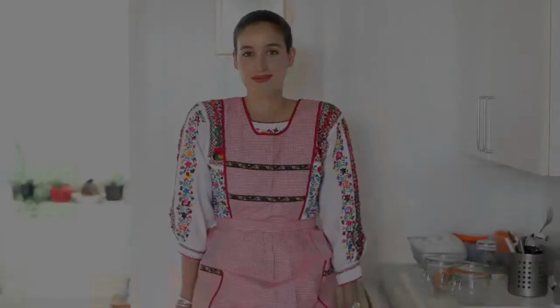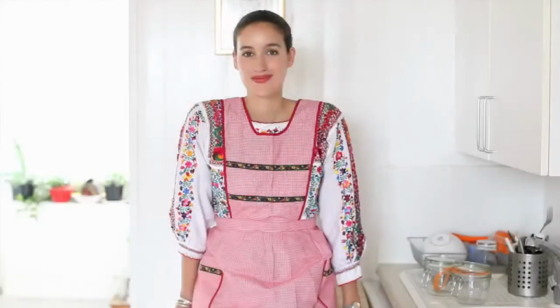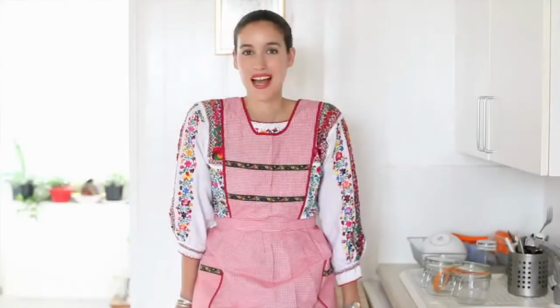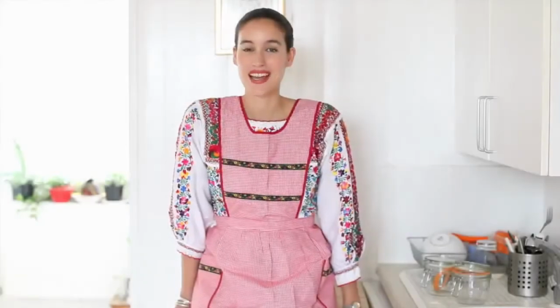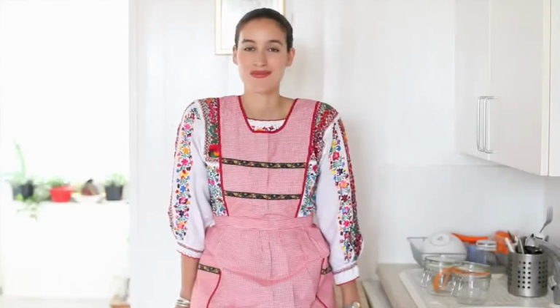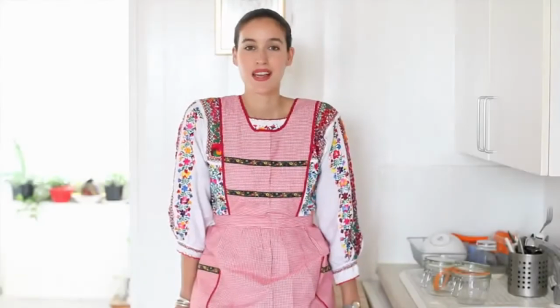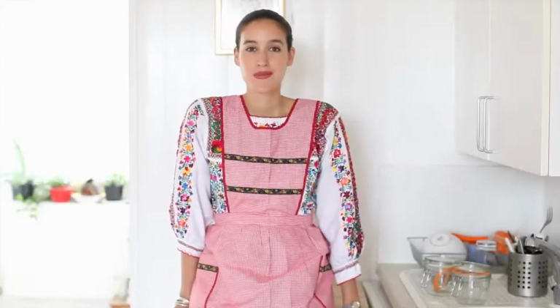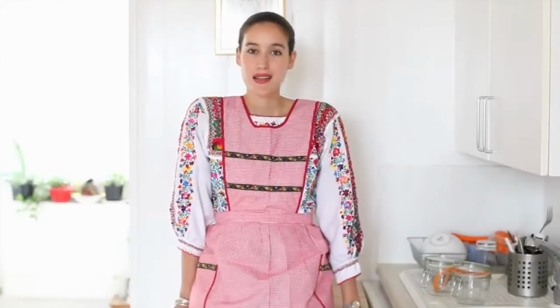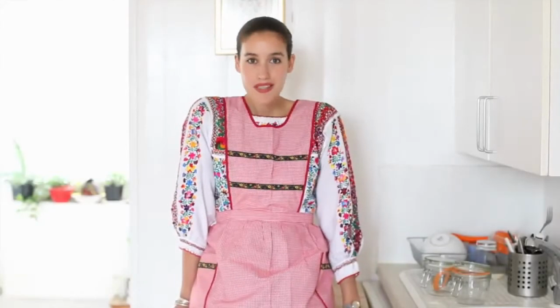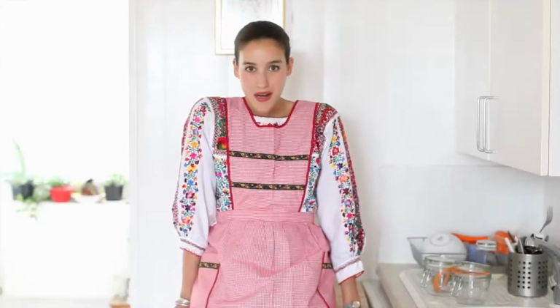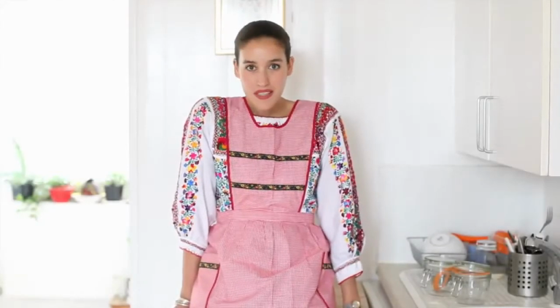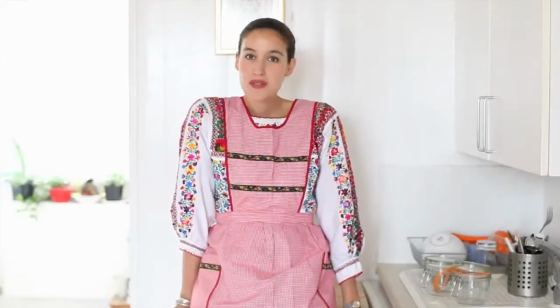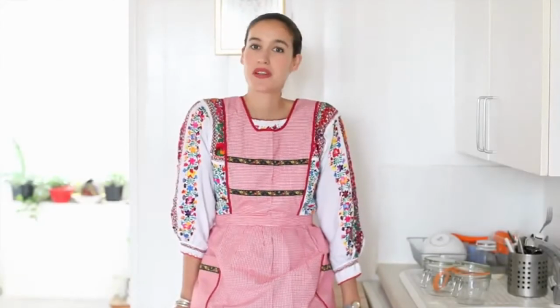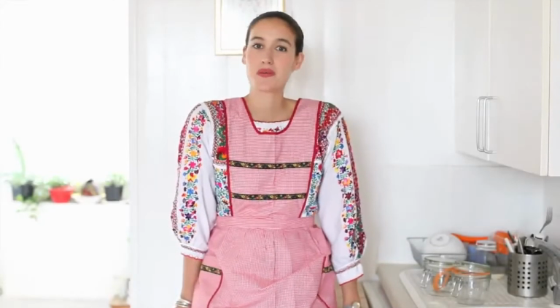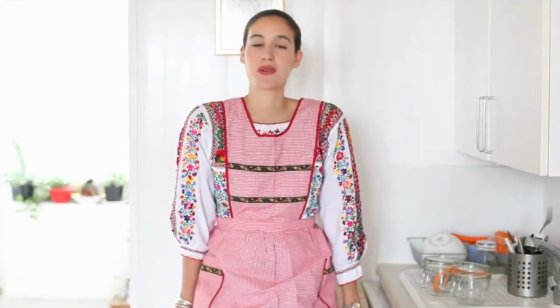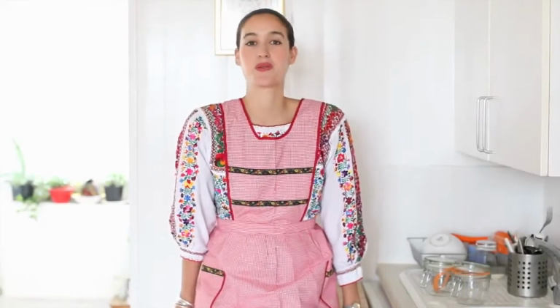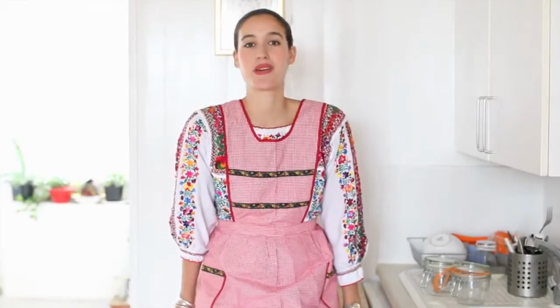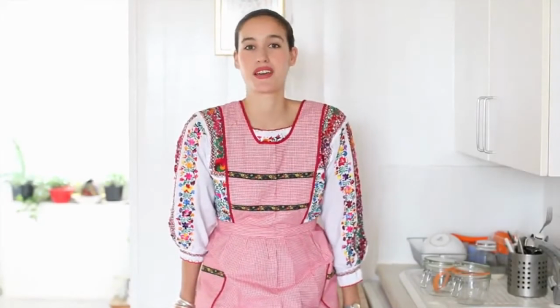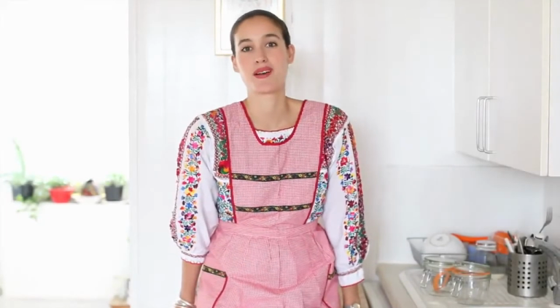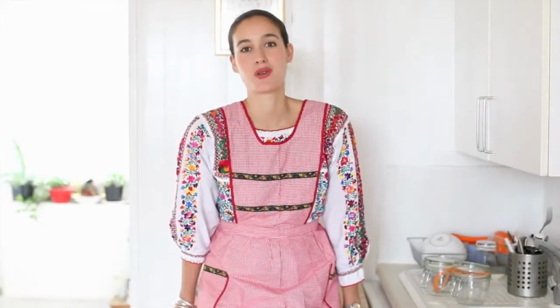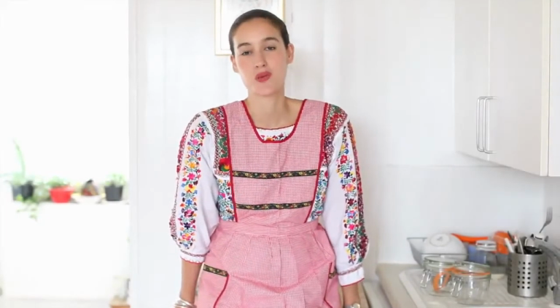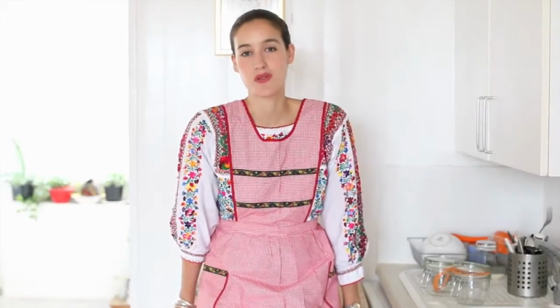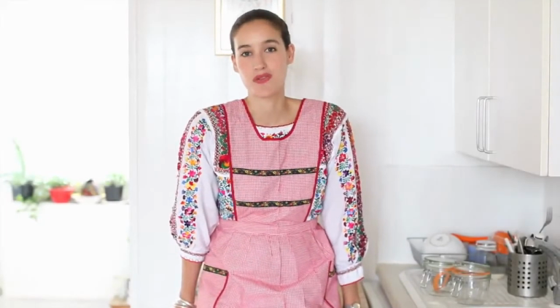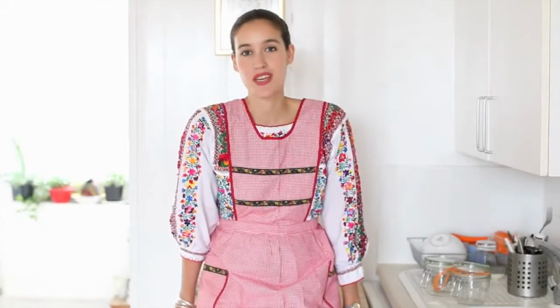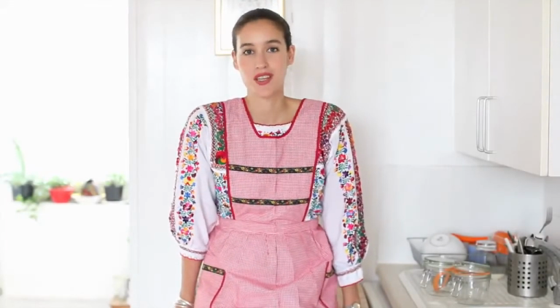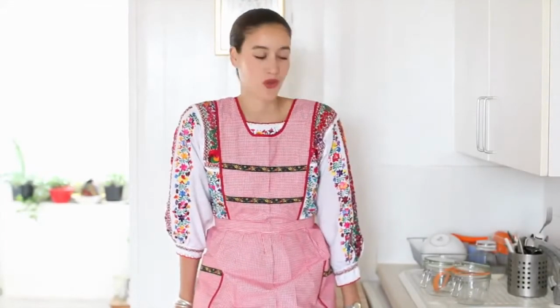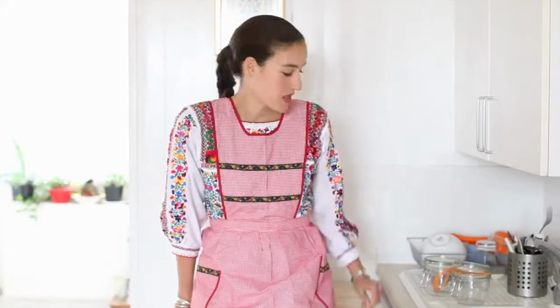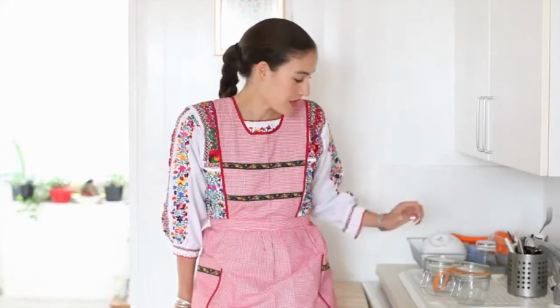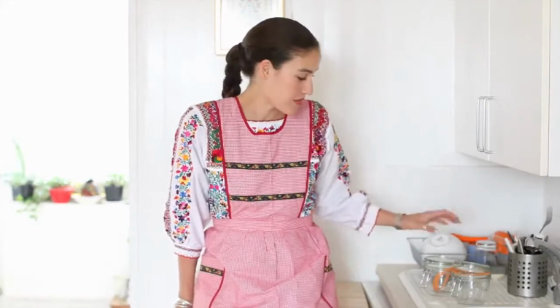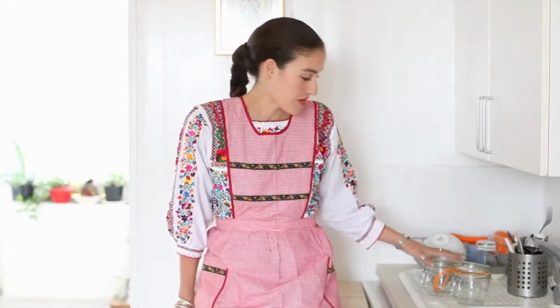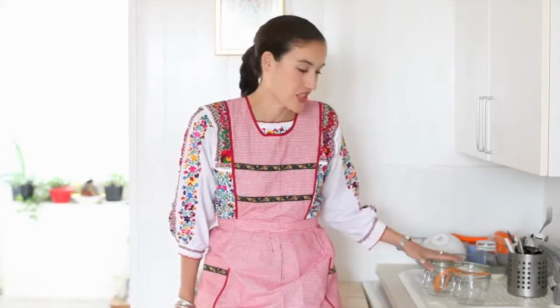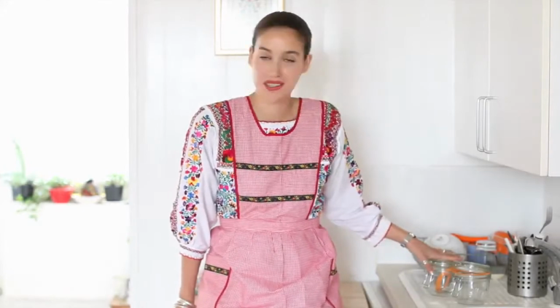Mushroom Confit. Hi, my name is Carmen and today we're going to make a Mushroom Confit using Le Parfait Jars.